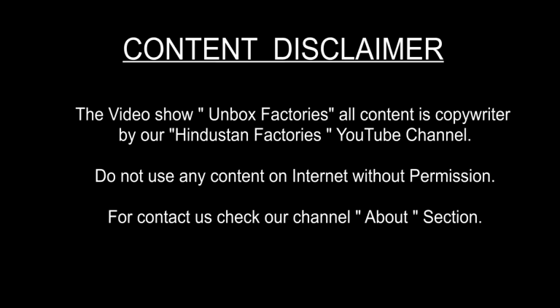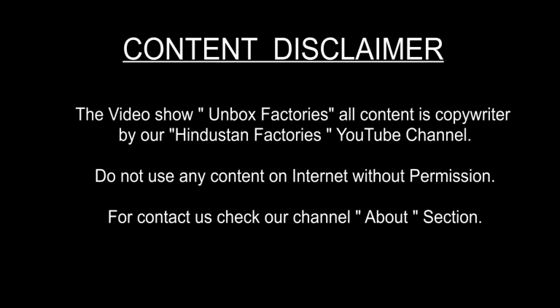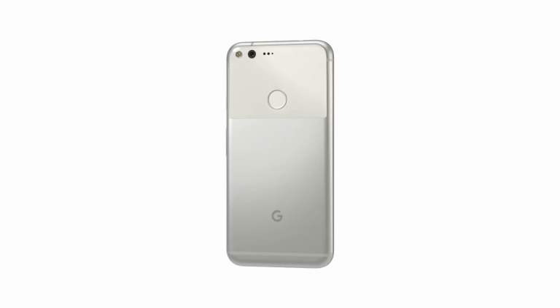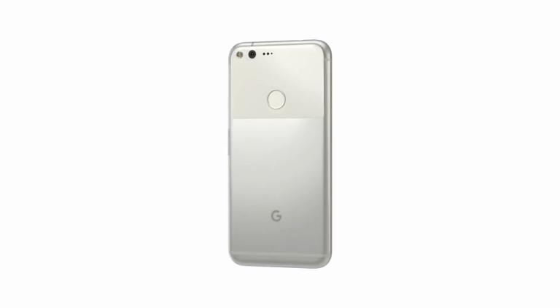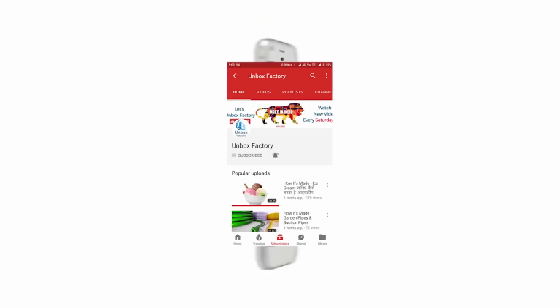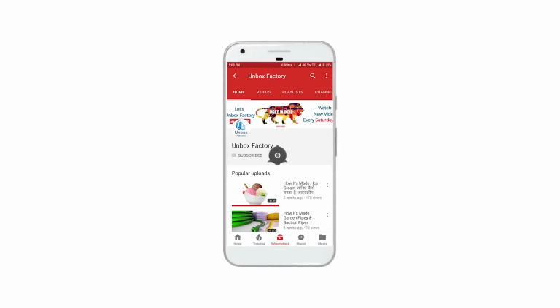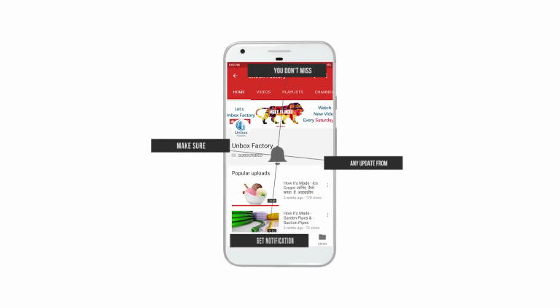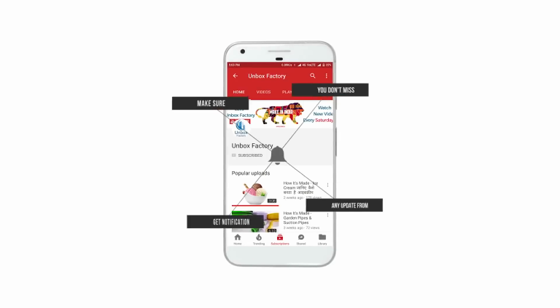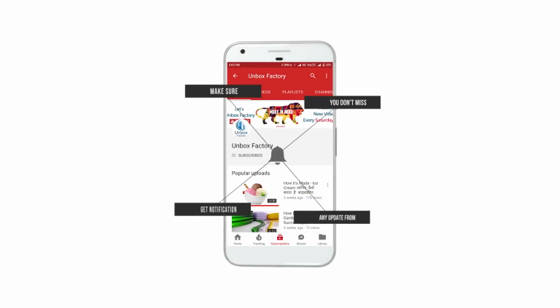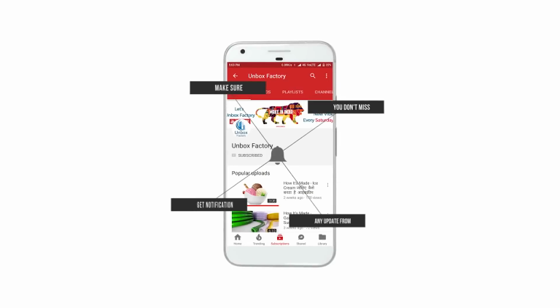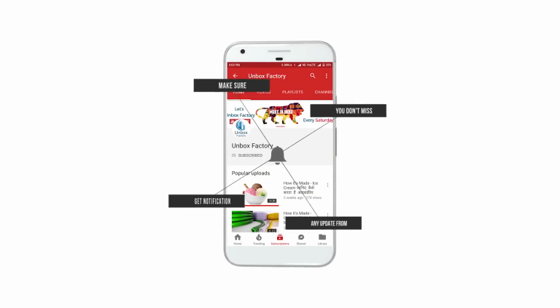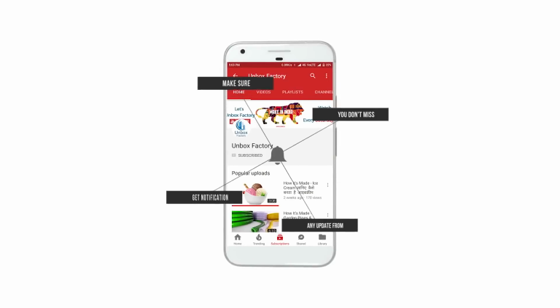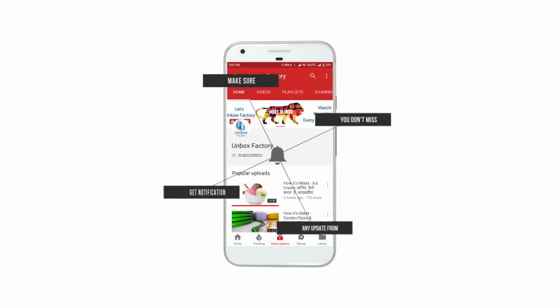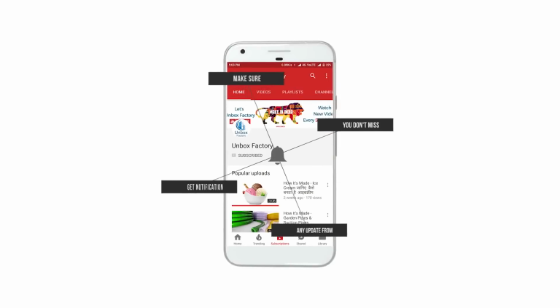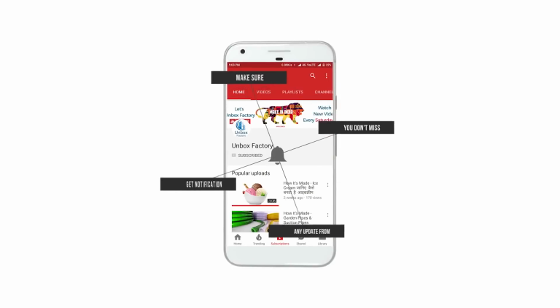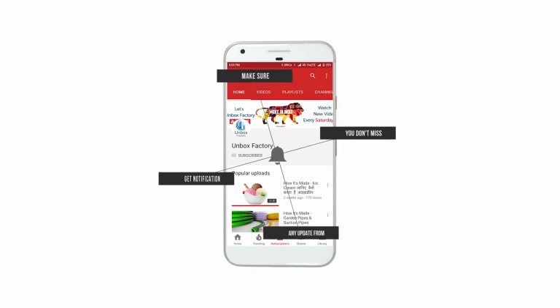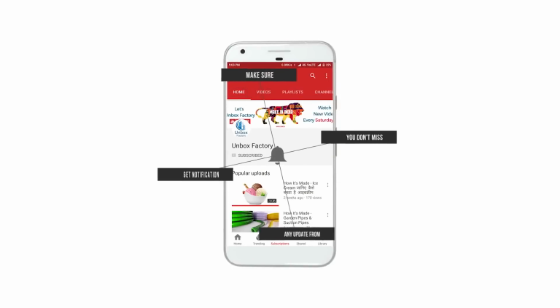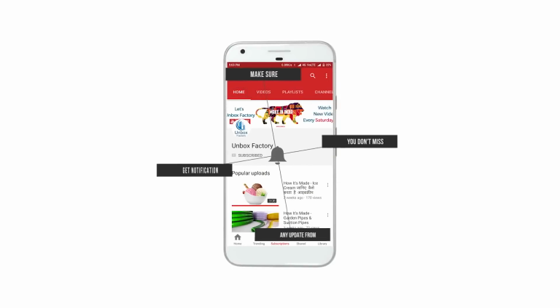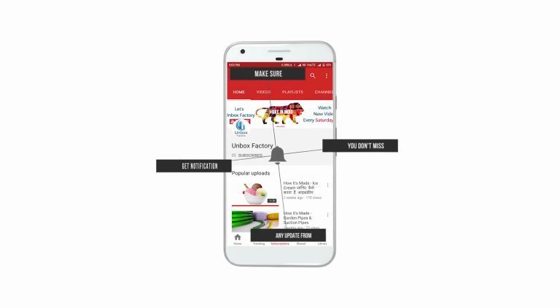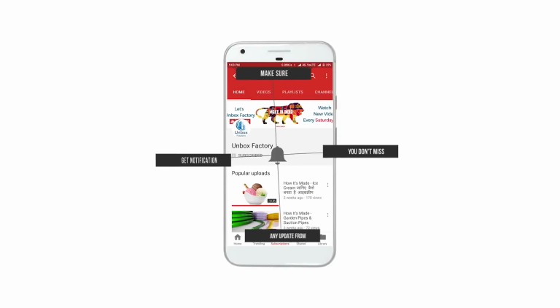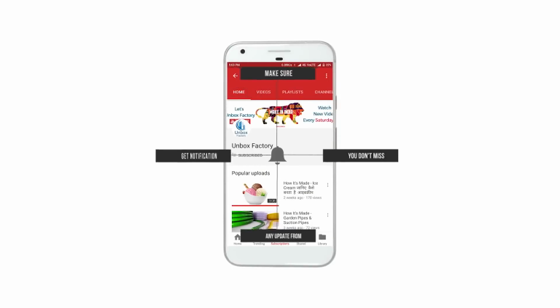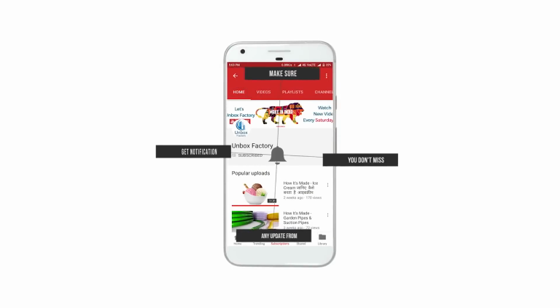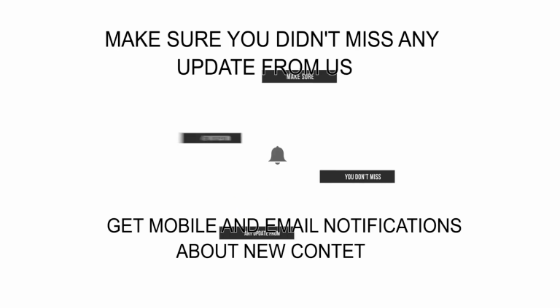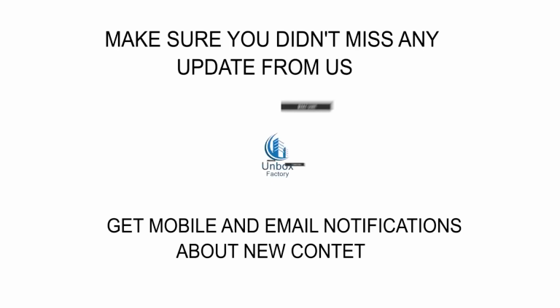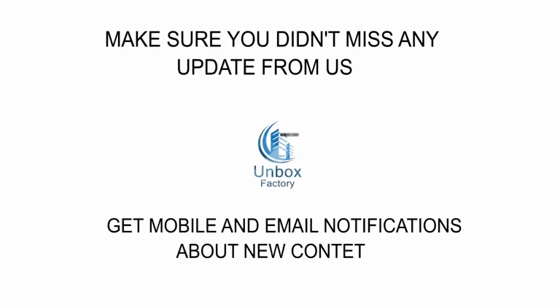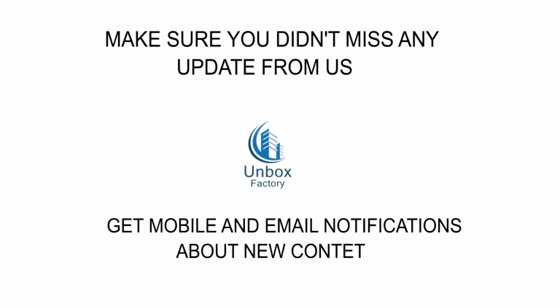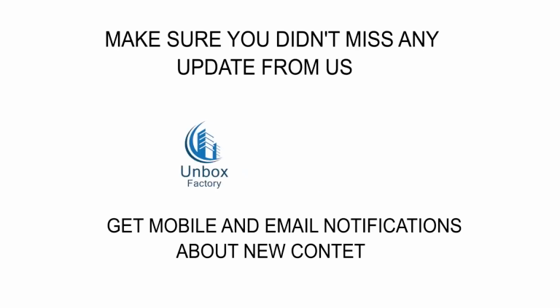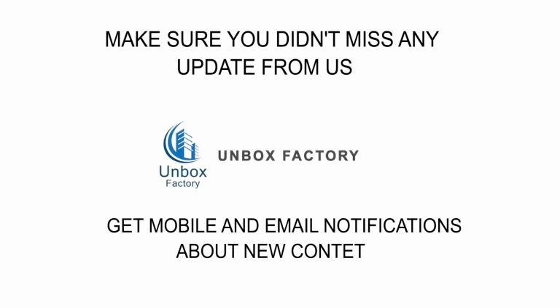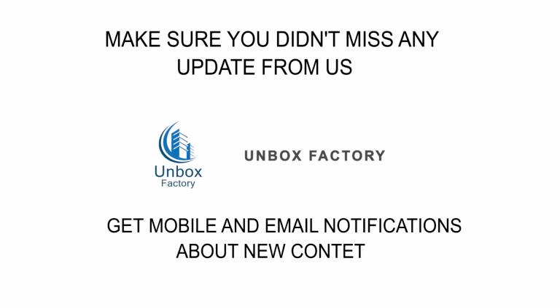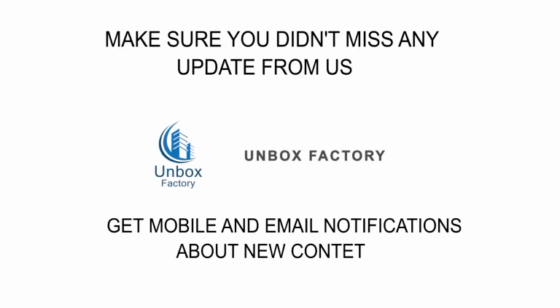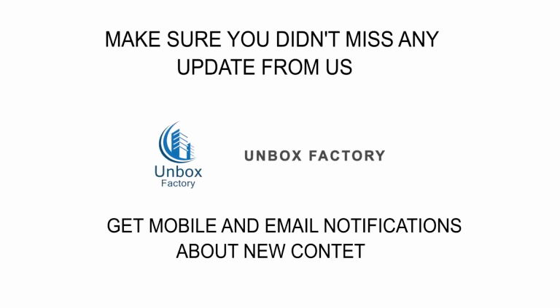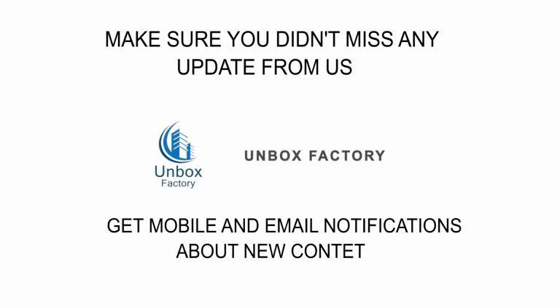Press the bell icon on the YouTube app and never miss another update from Unbox Factory.